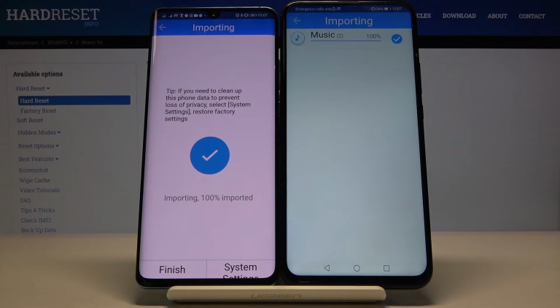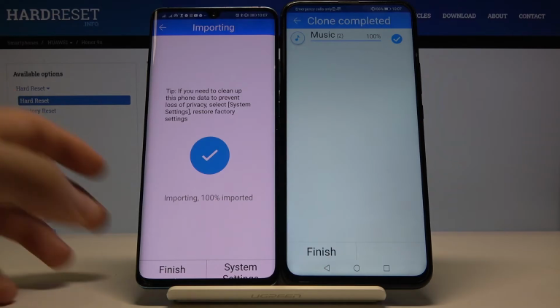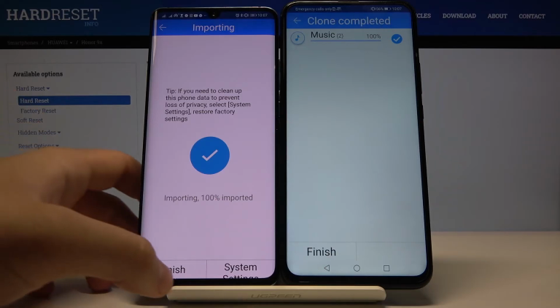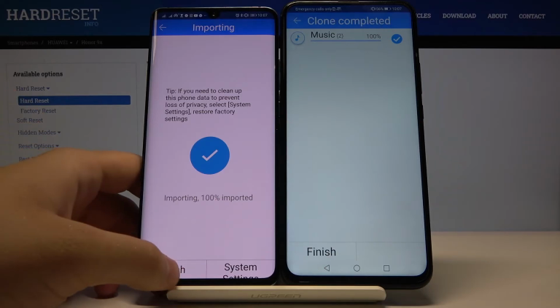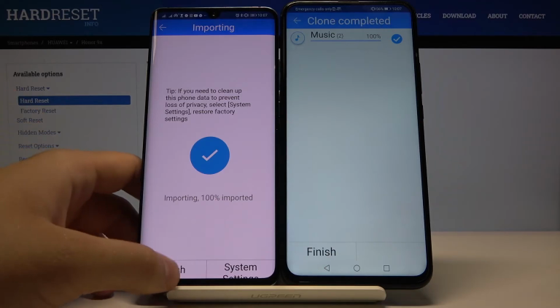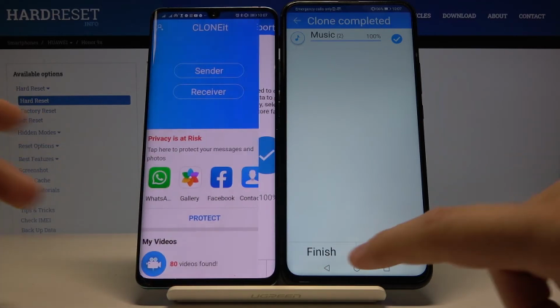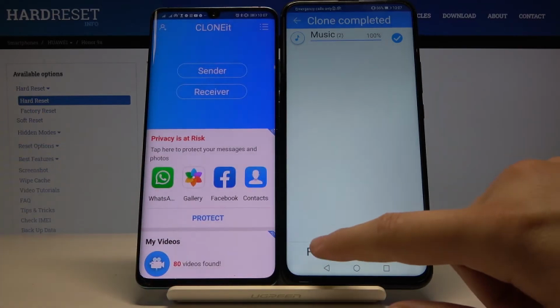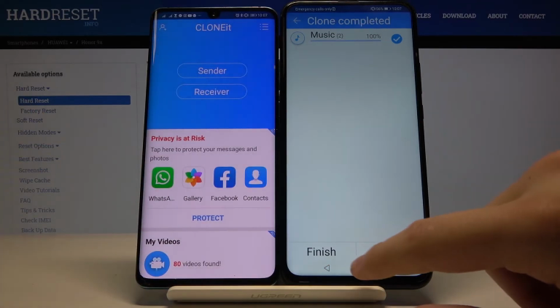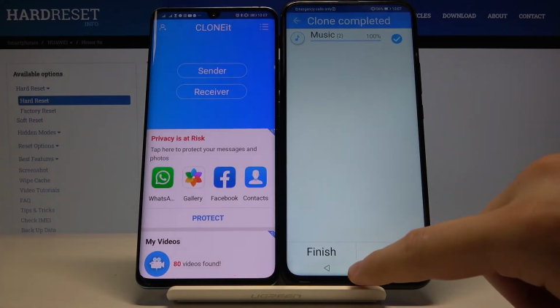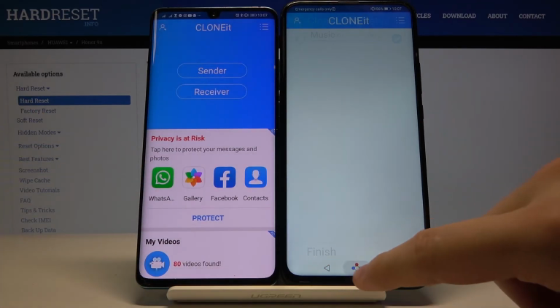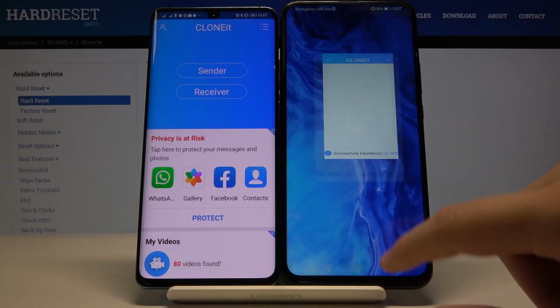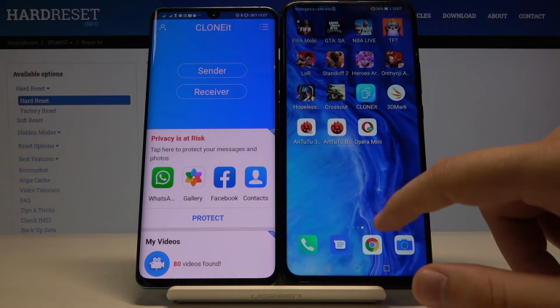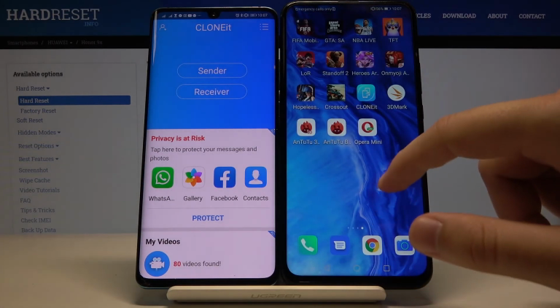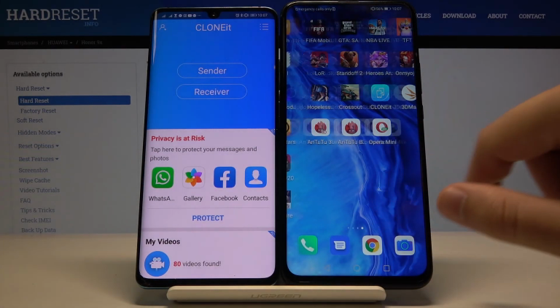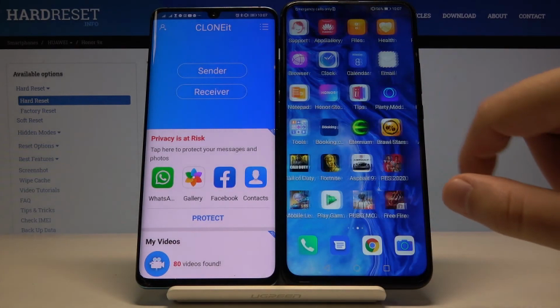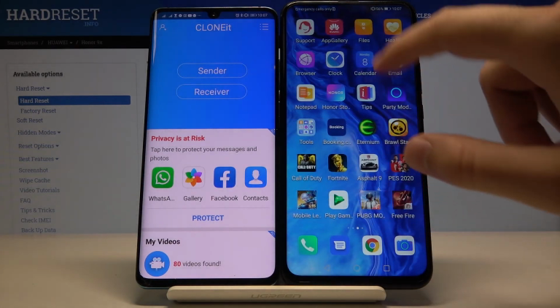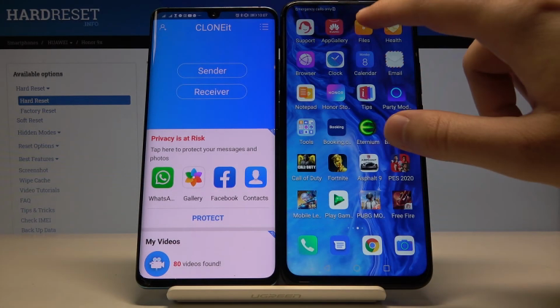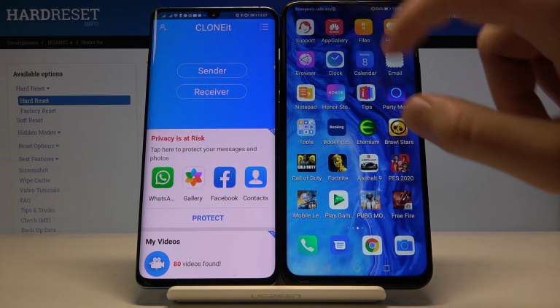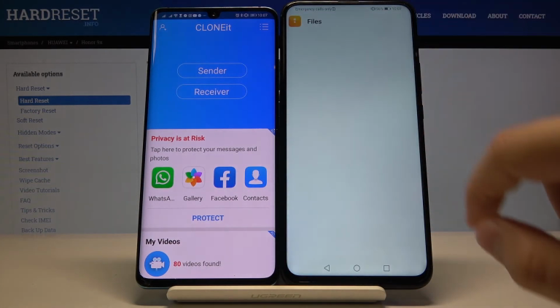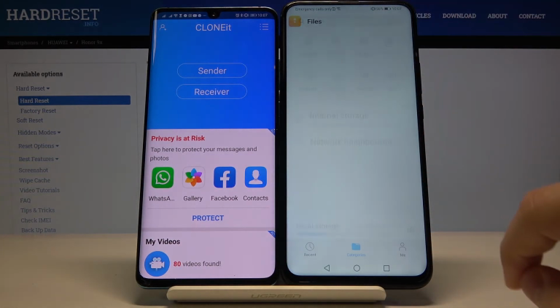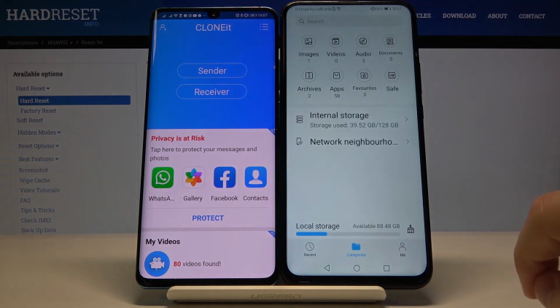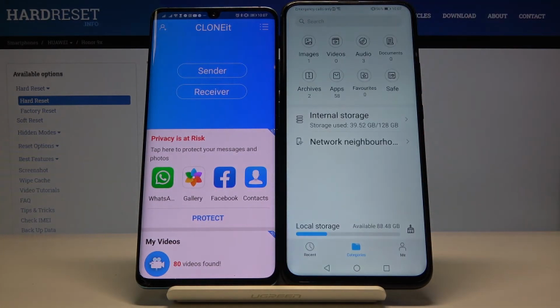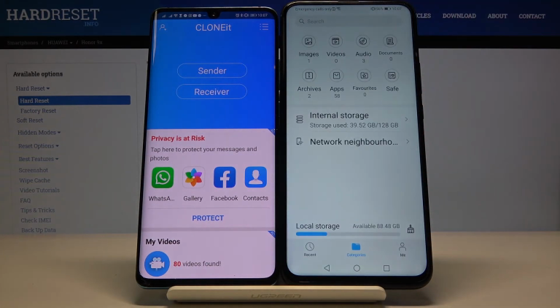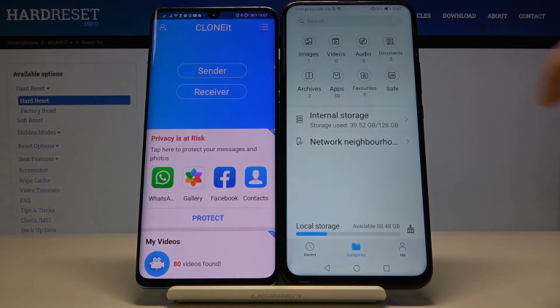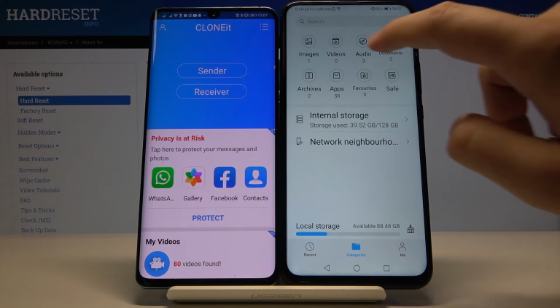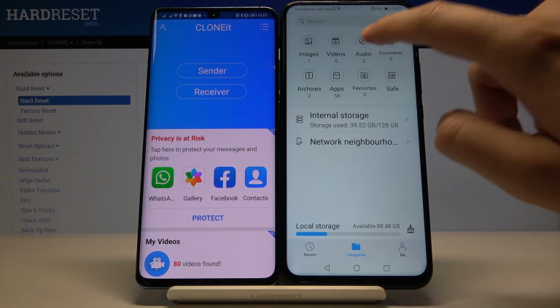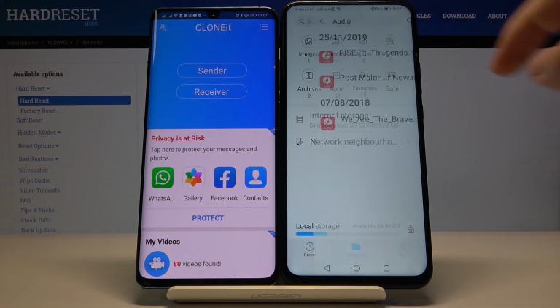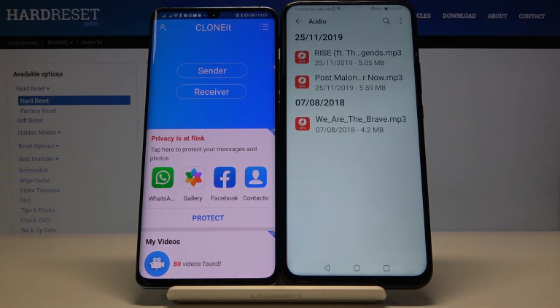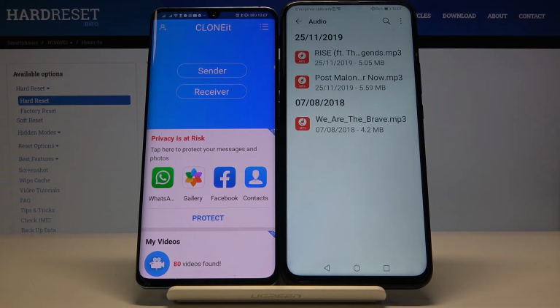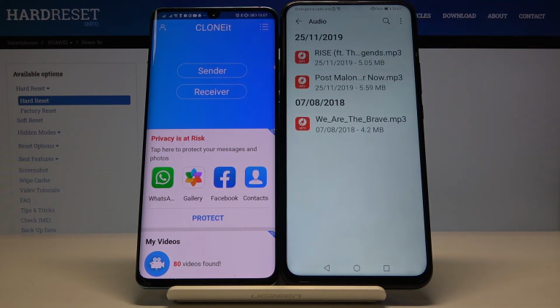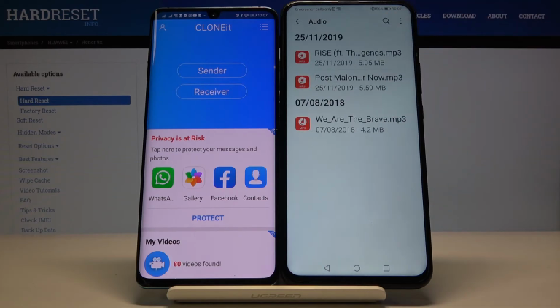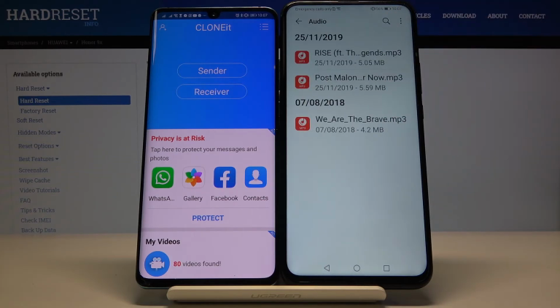As you can see it's finished, so now we can check how it works. And here it is.